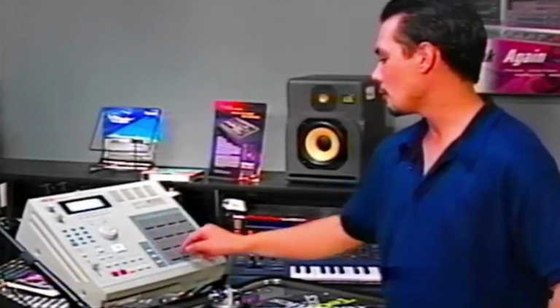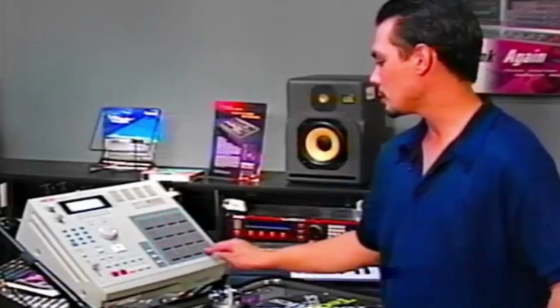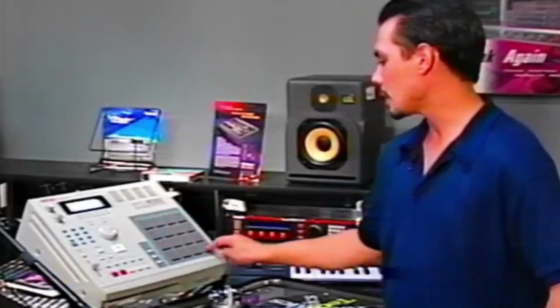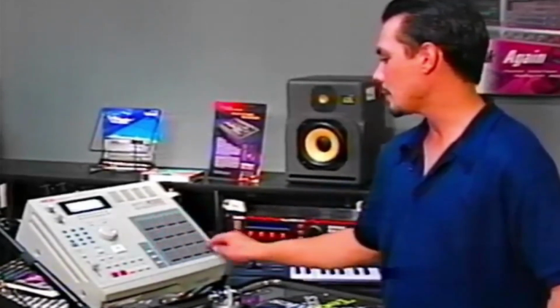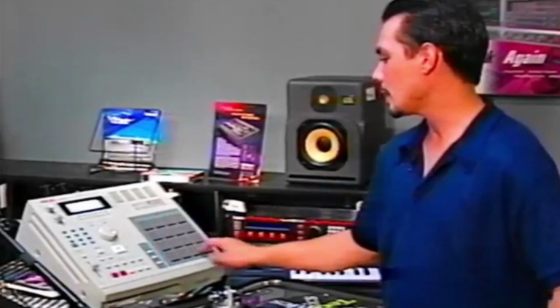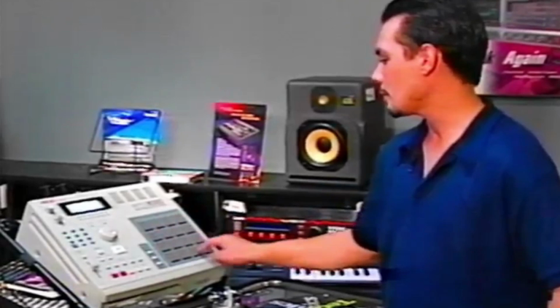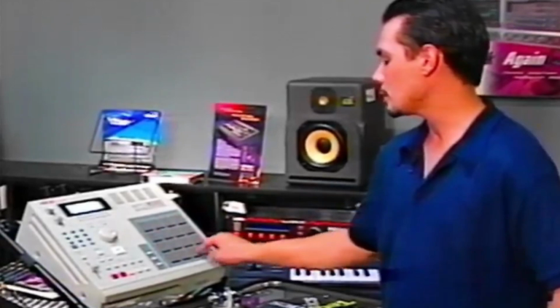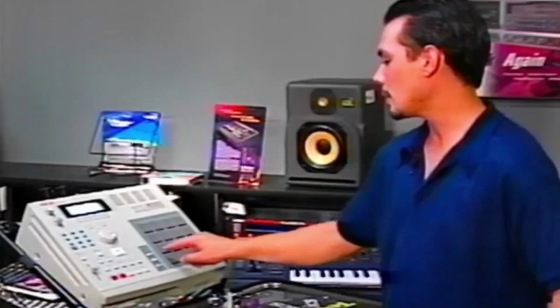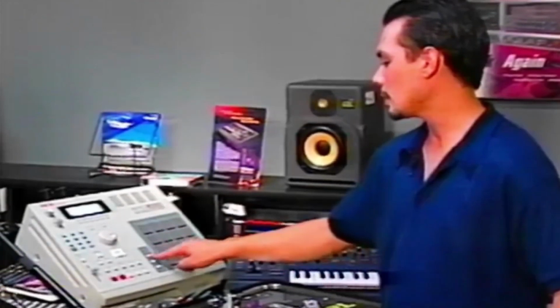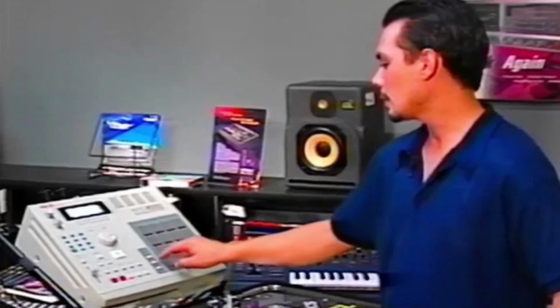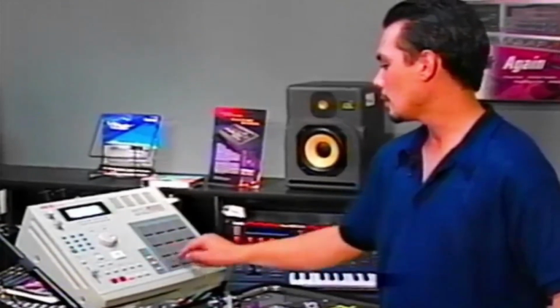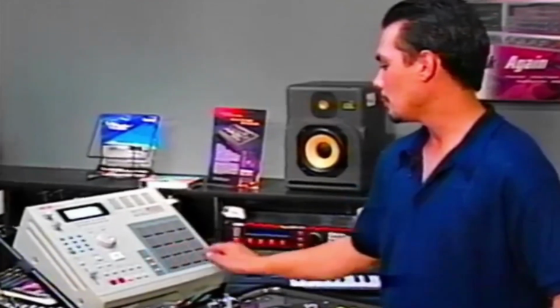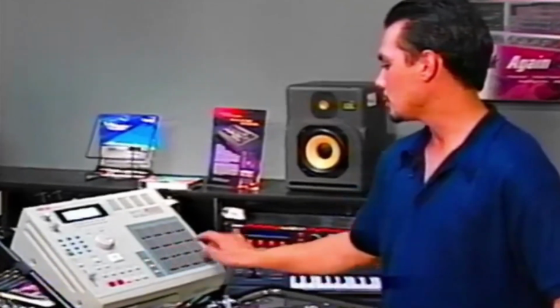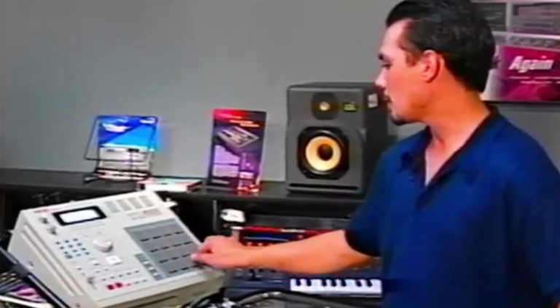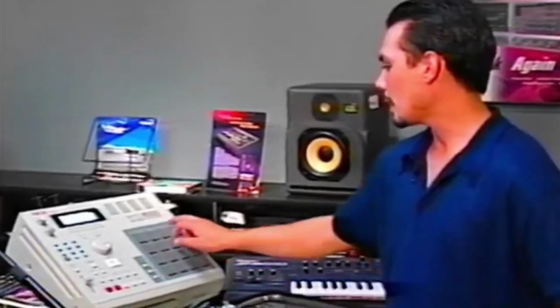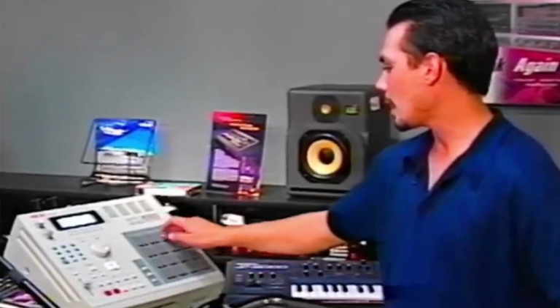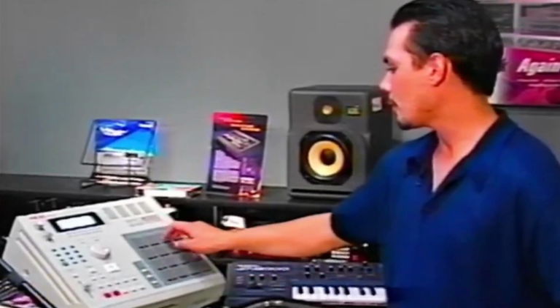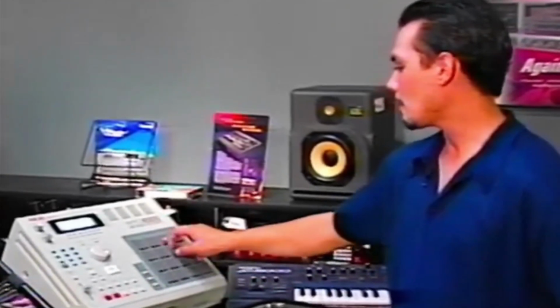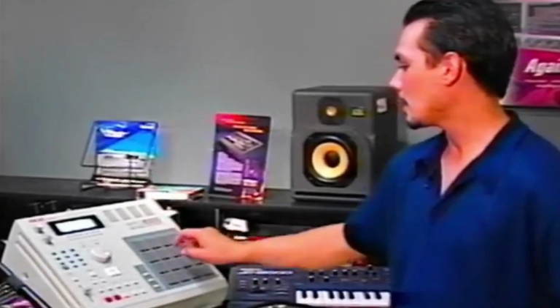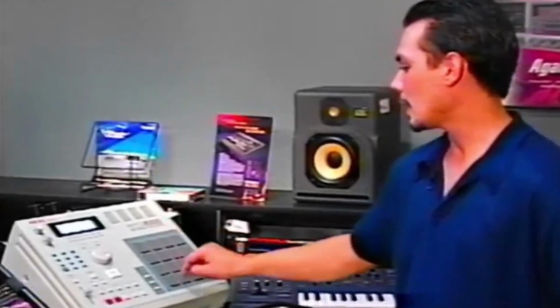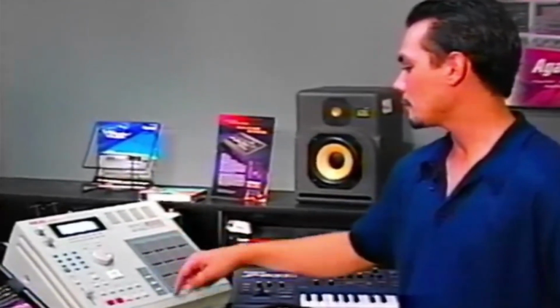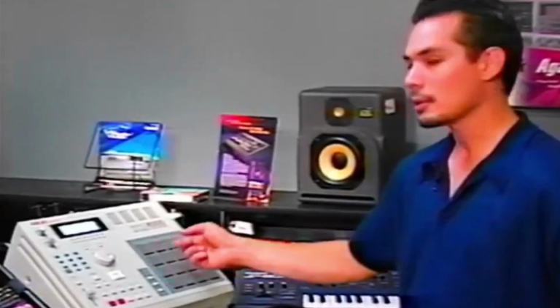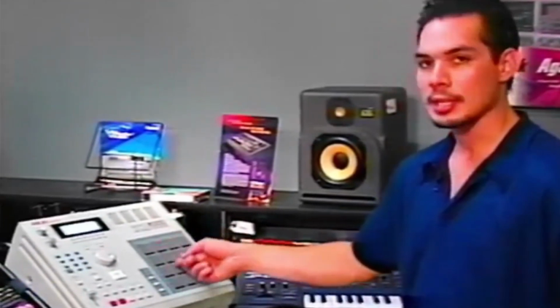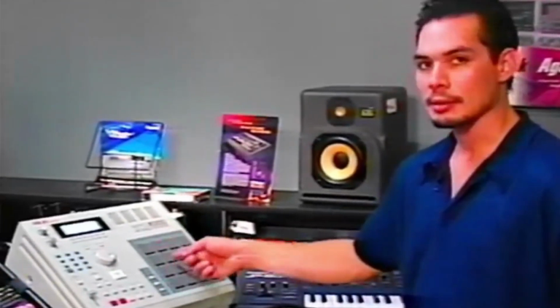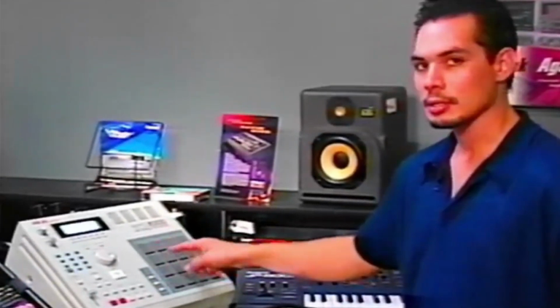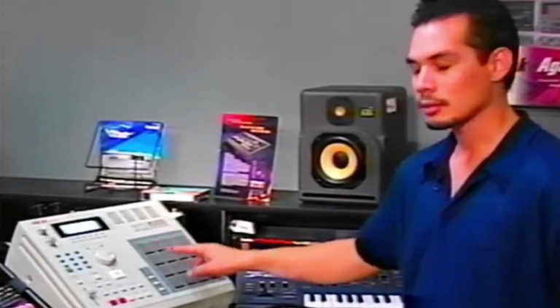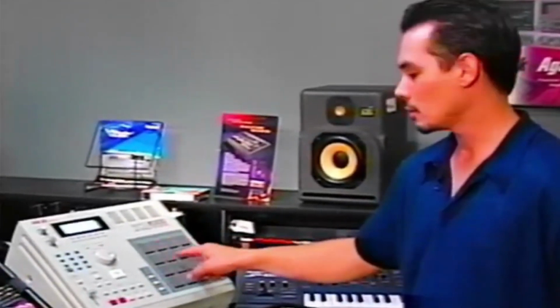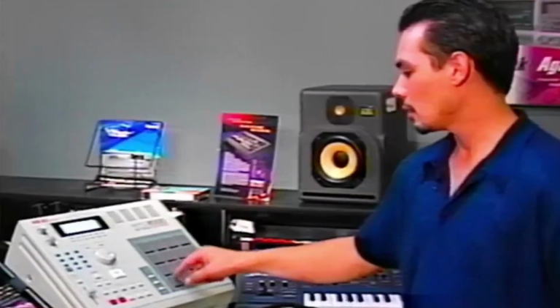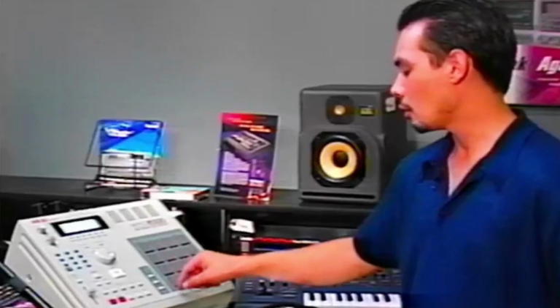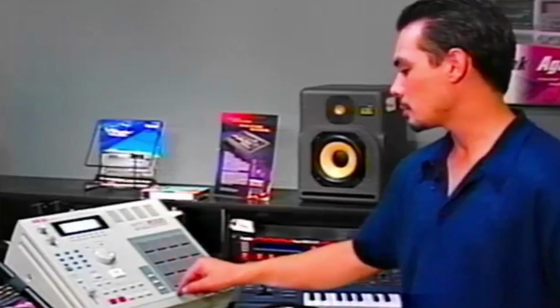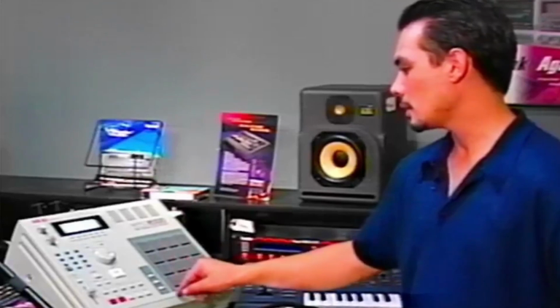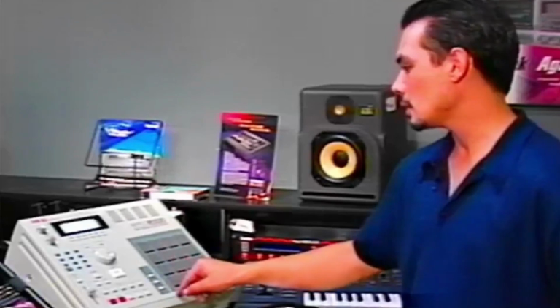For instance, I have a kick here on this bank. There's nothing on that bank, and I have some other sounds on the corresponding keys.